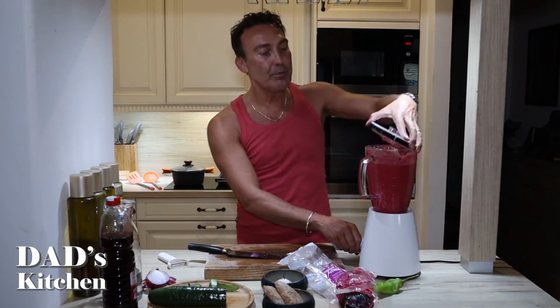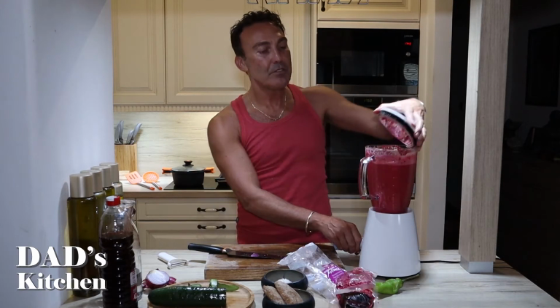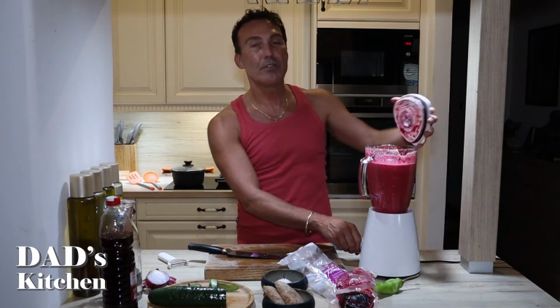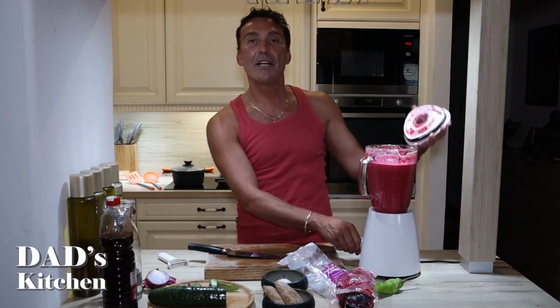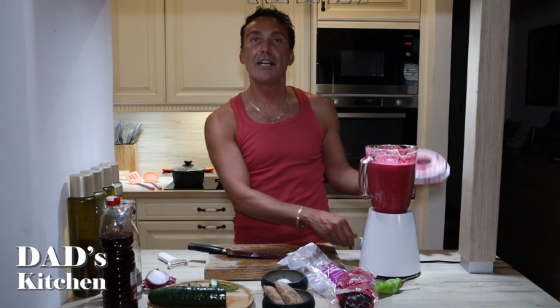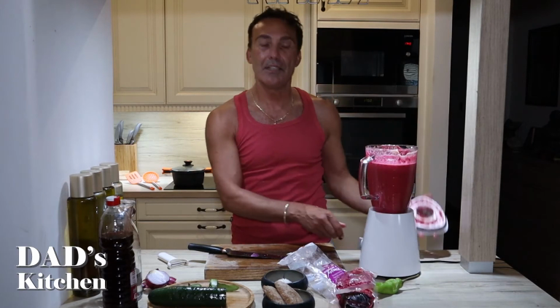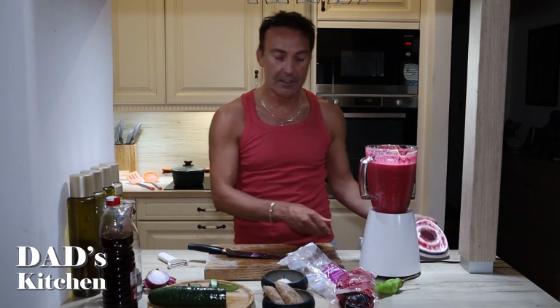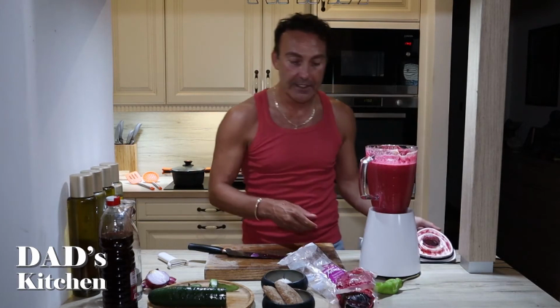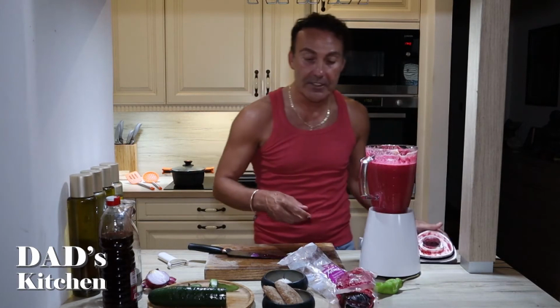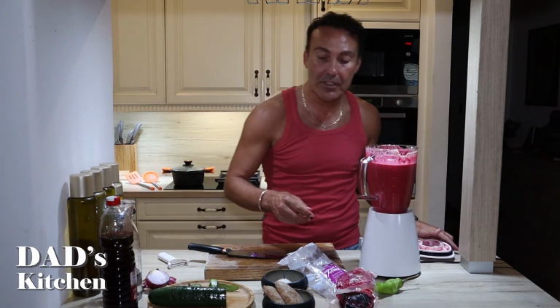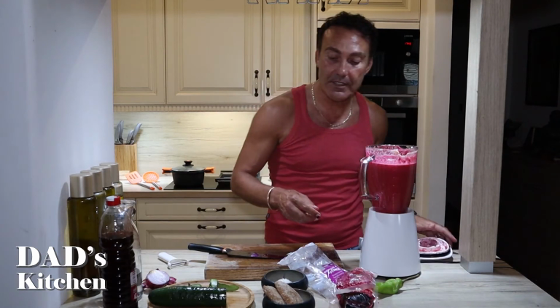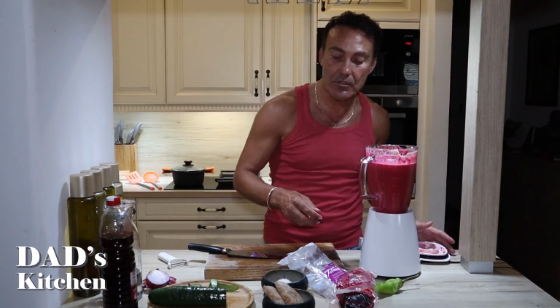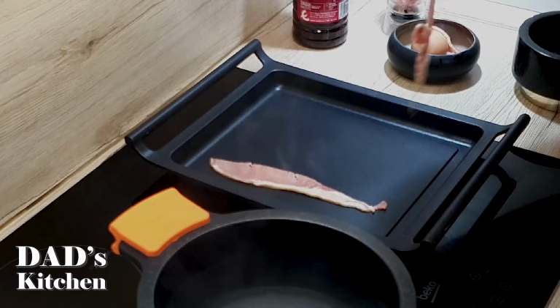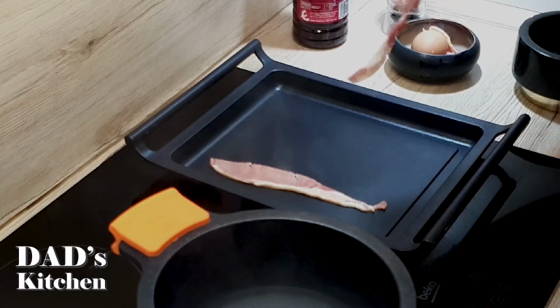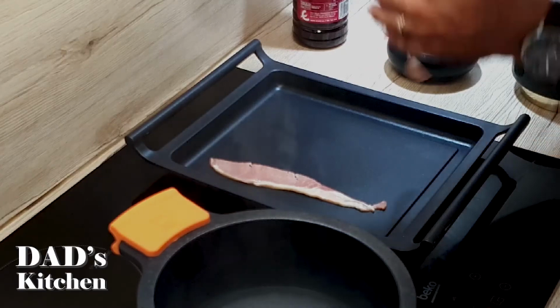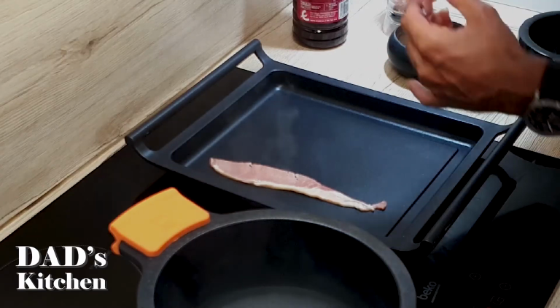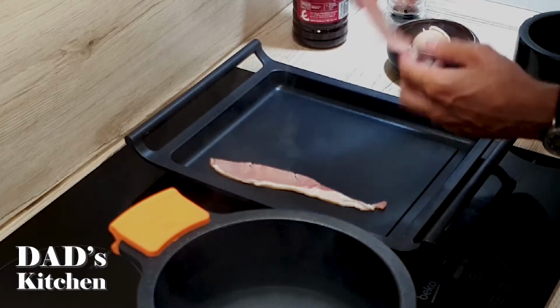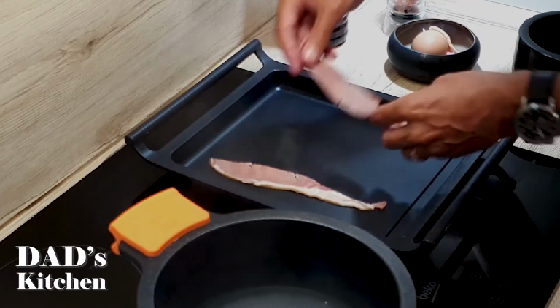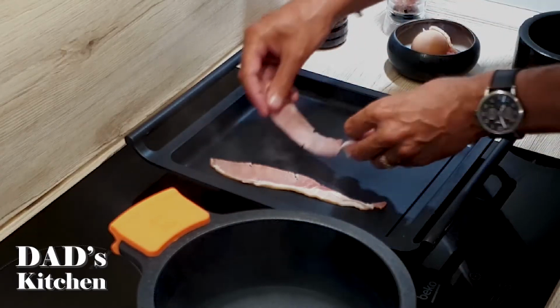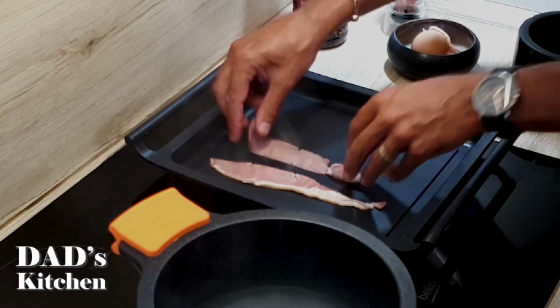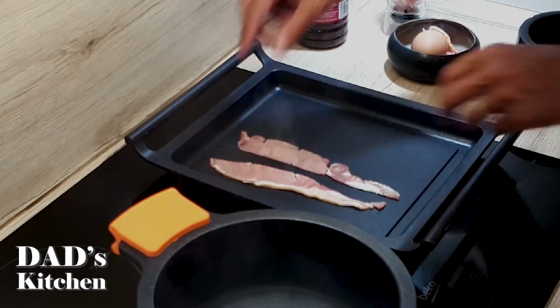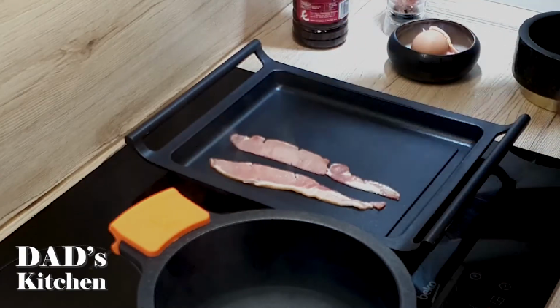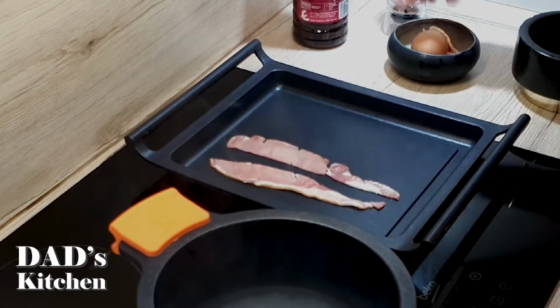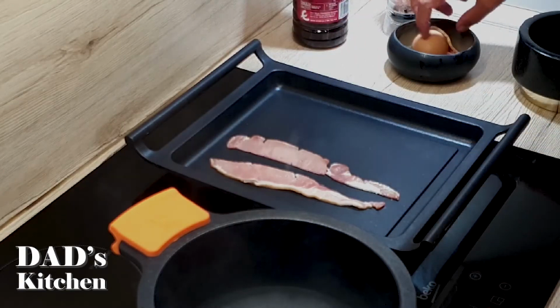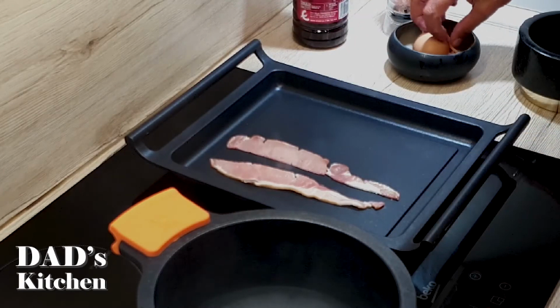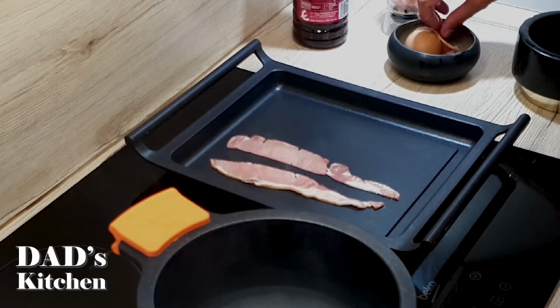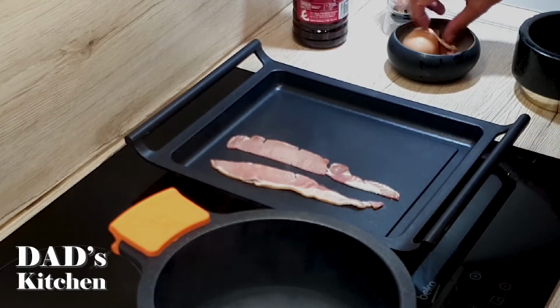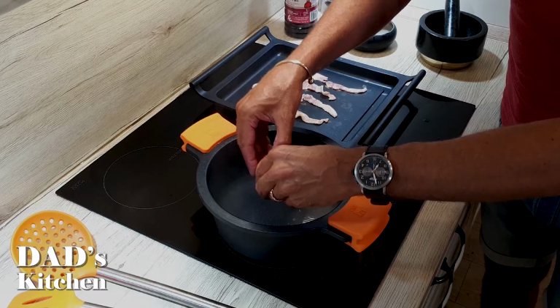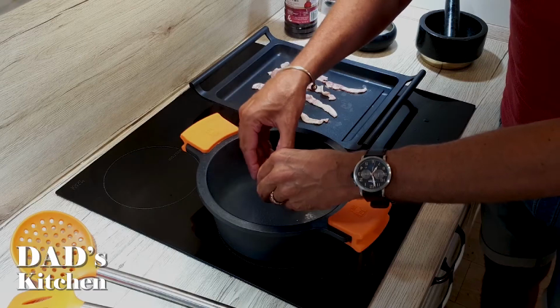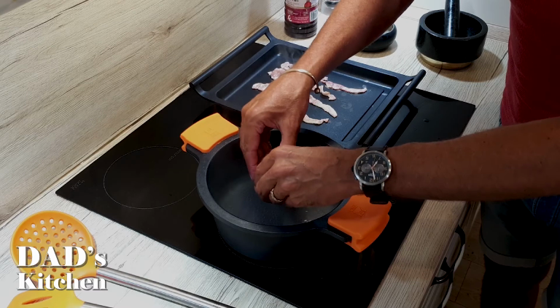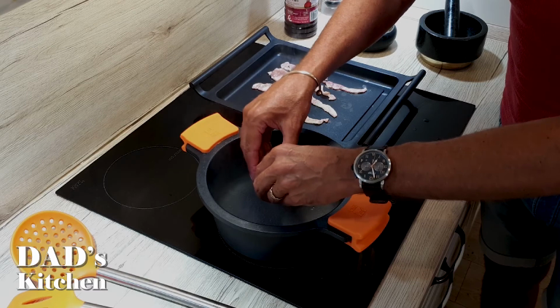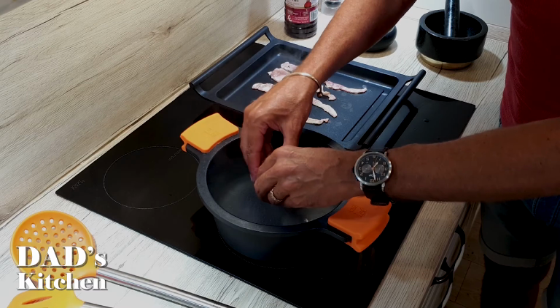It's a beautiful colour, very splendid. I love the sizzling sound the minute it touches.